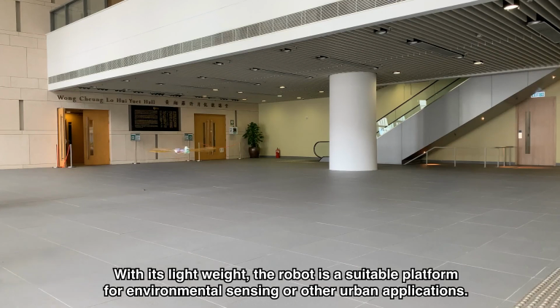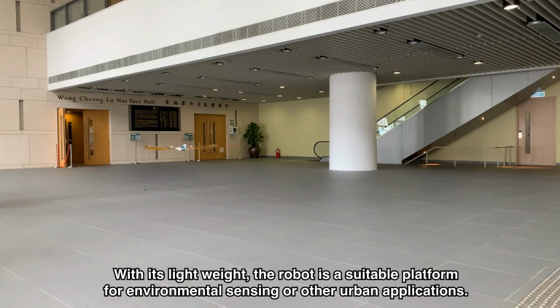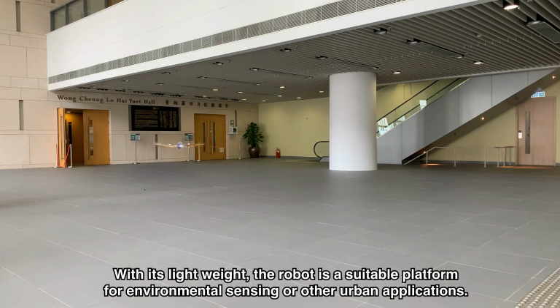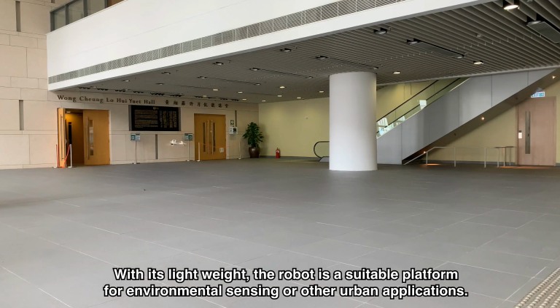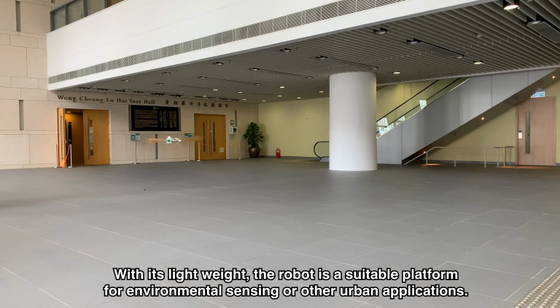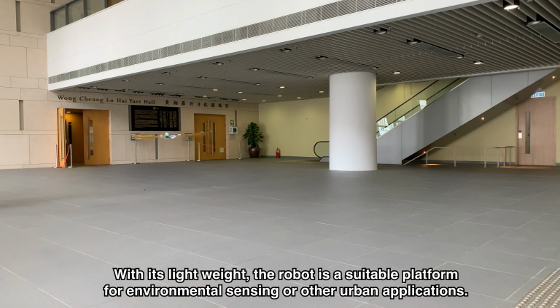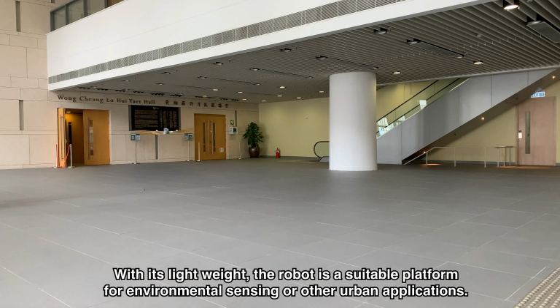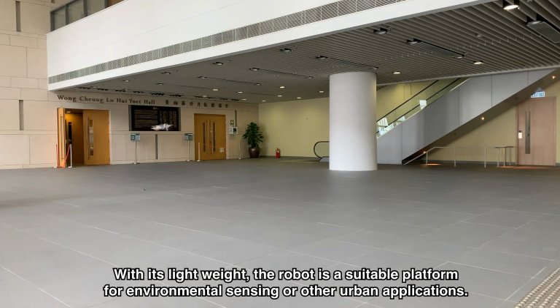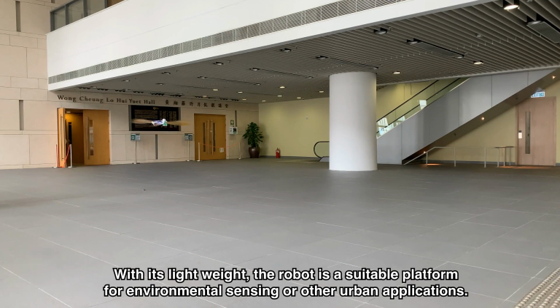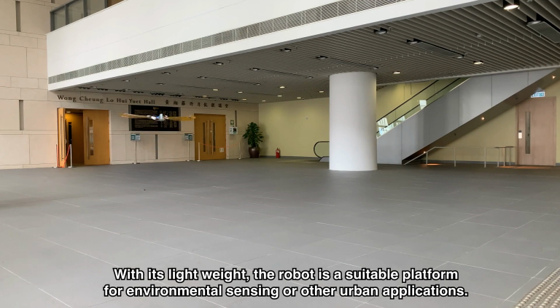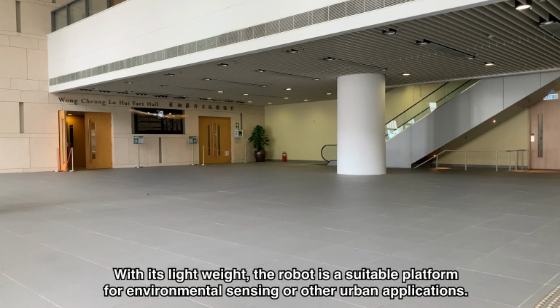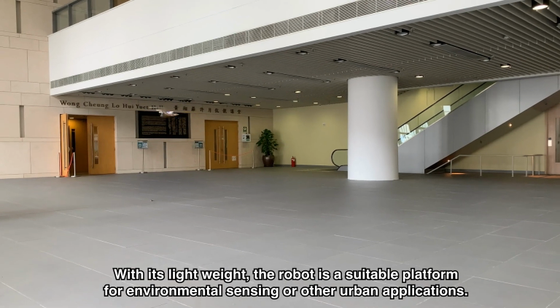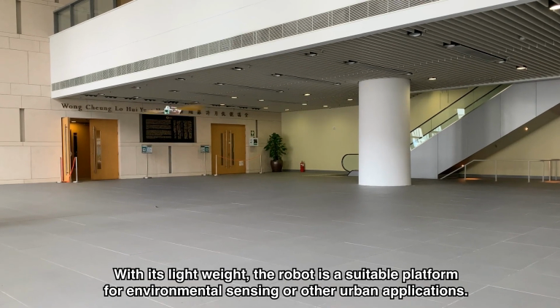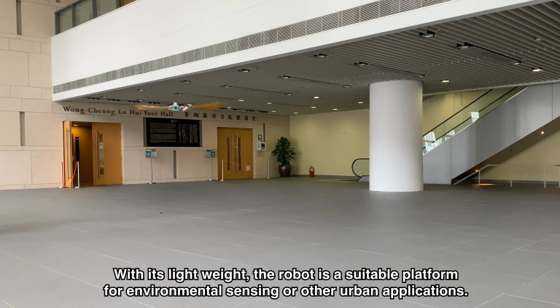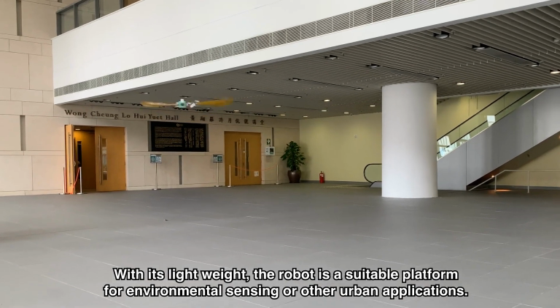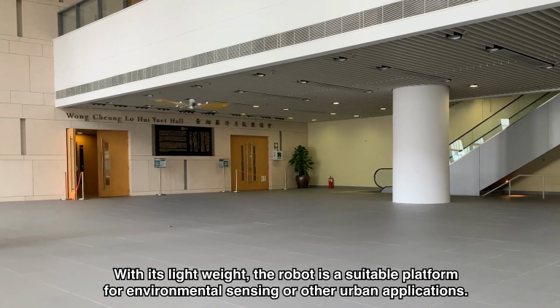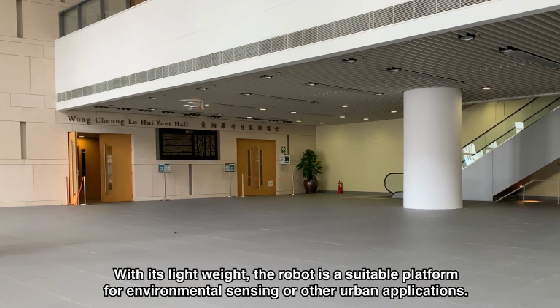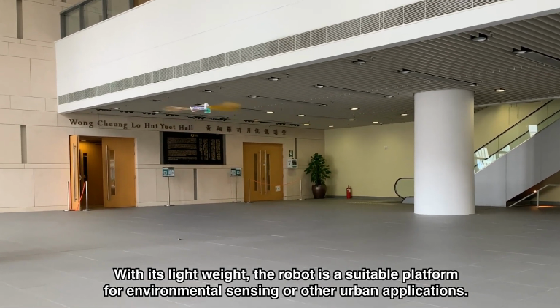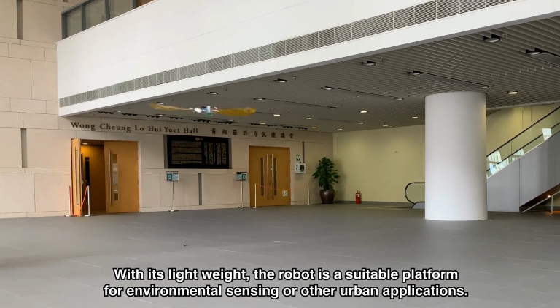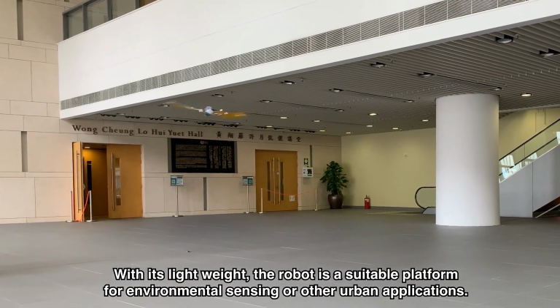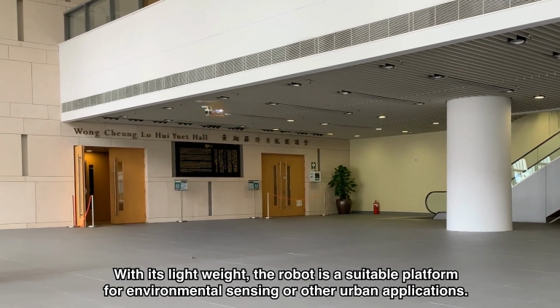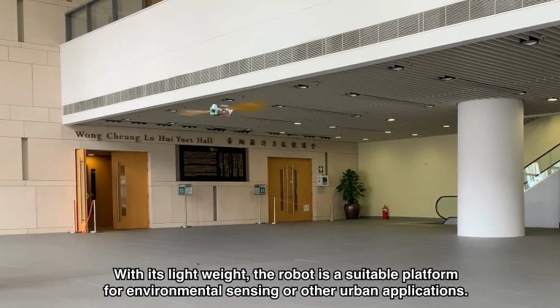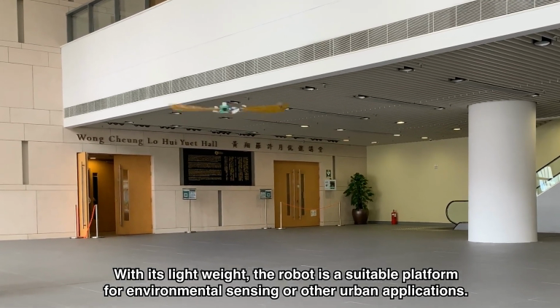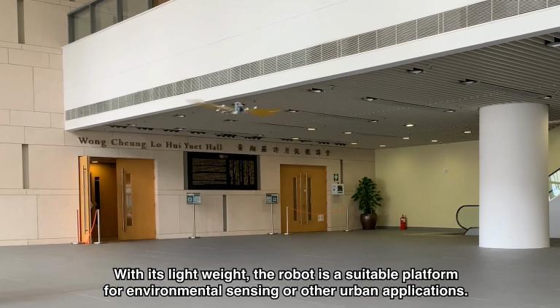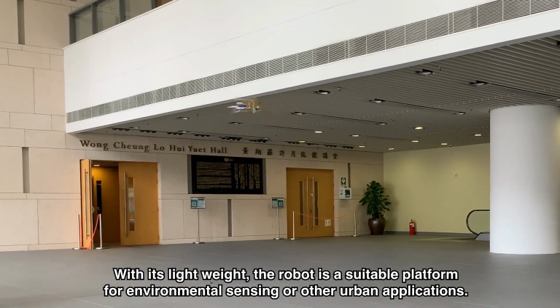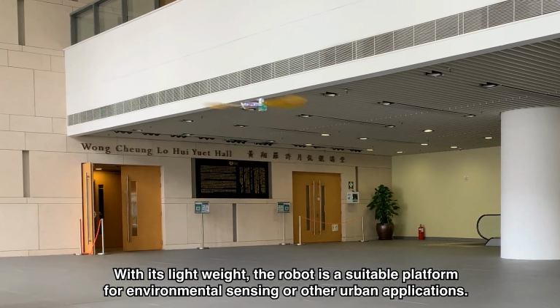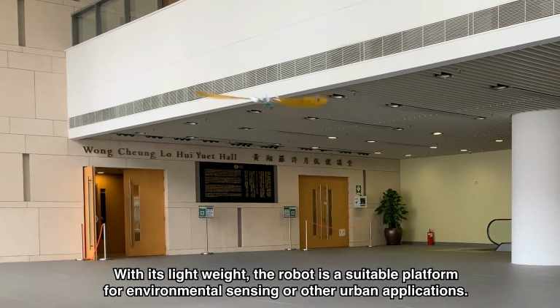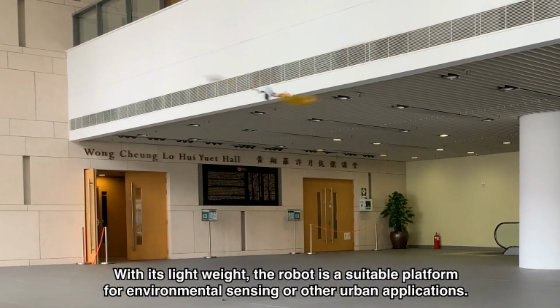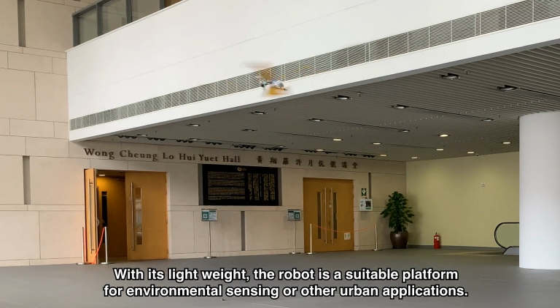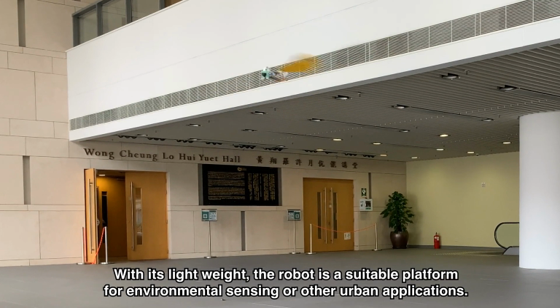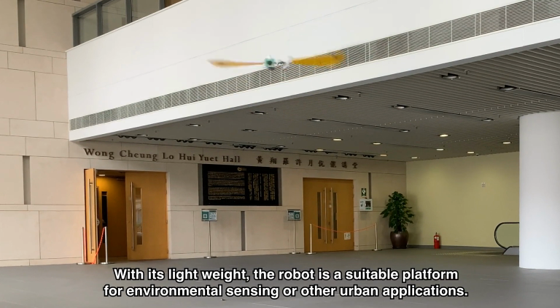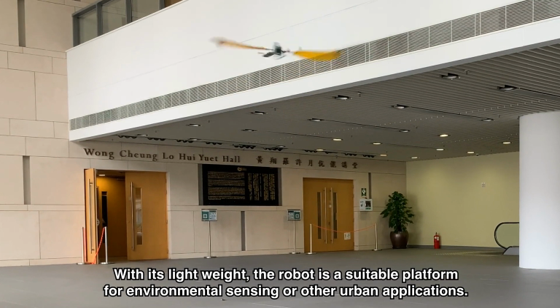With its light weight, the robot is a suitable platform for environmental sensing or other urban applications.